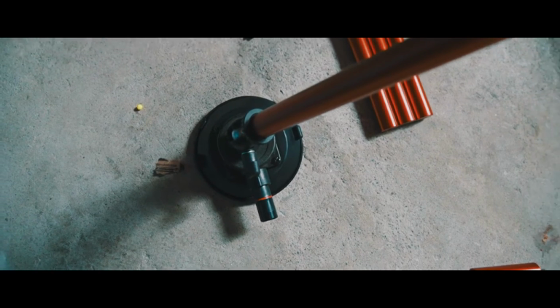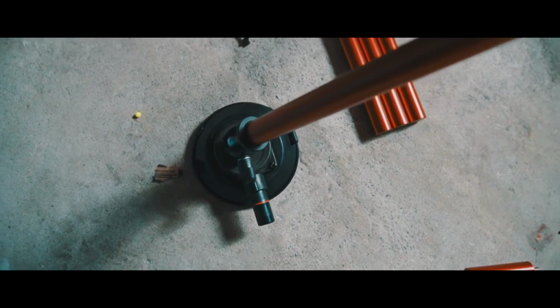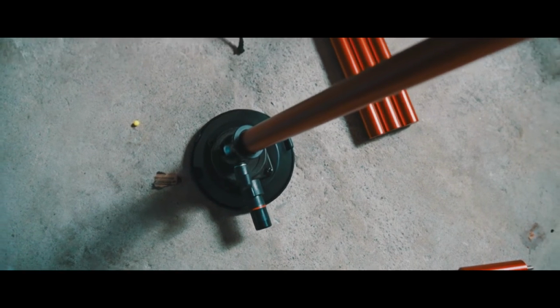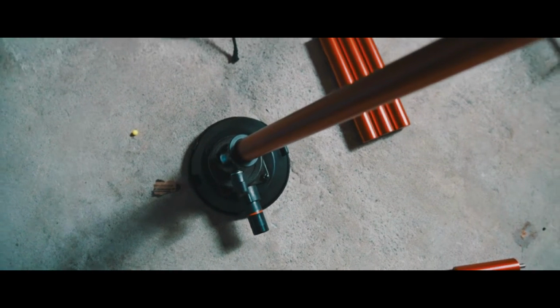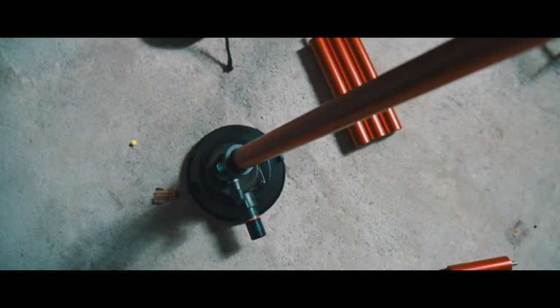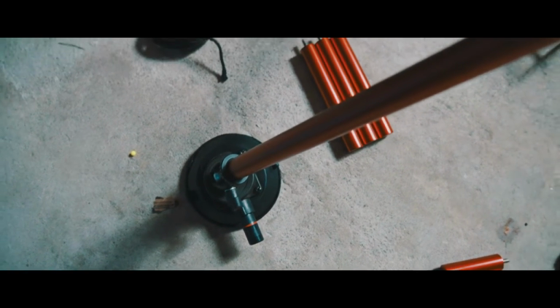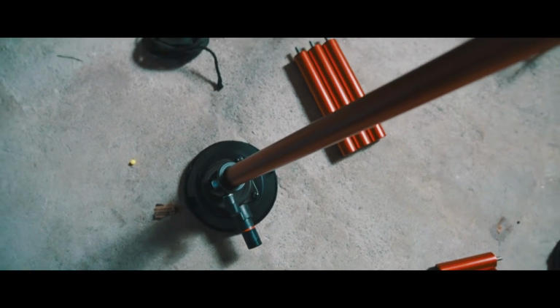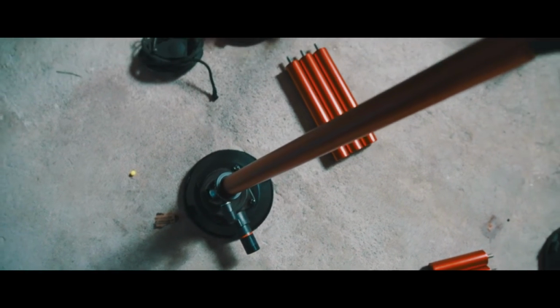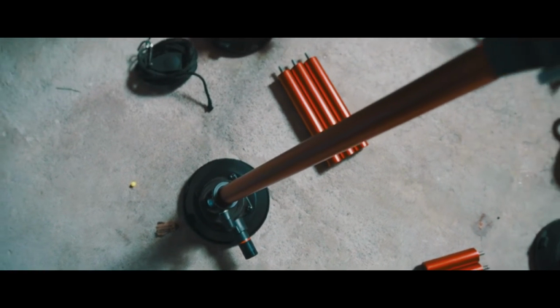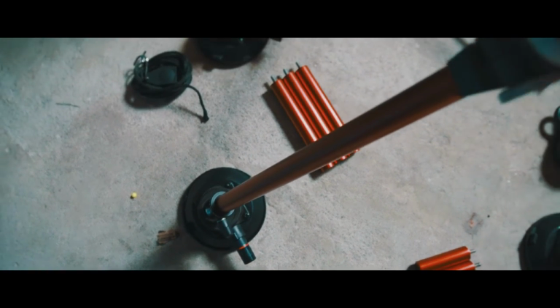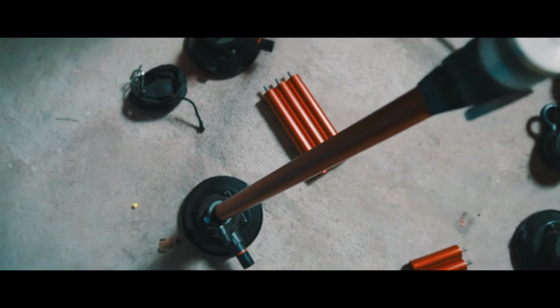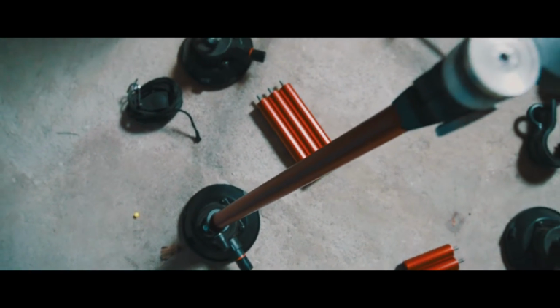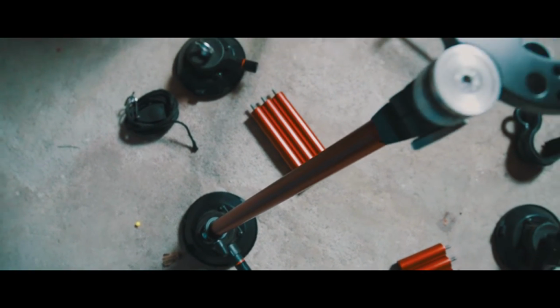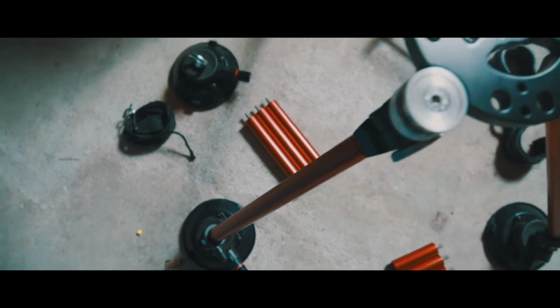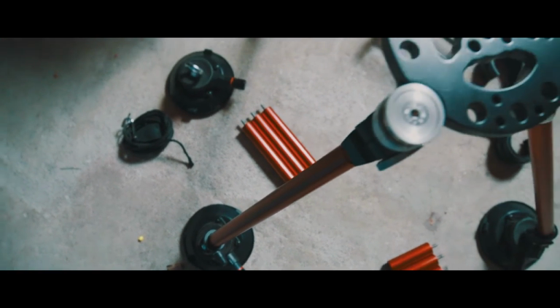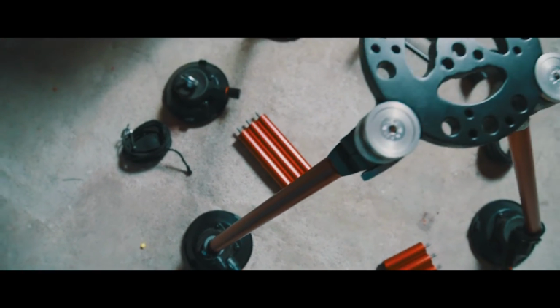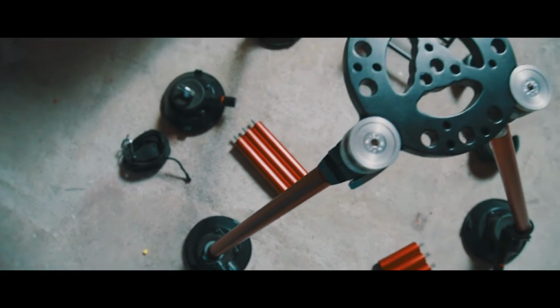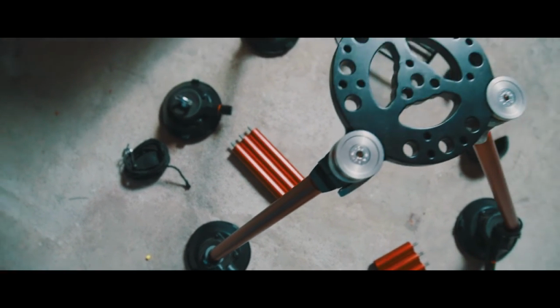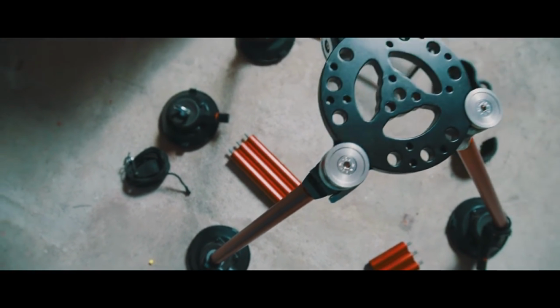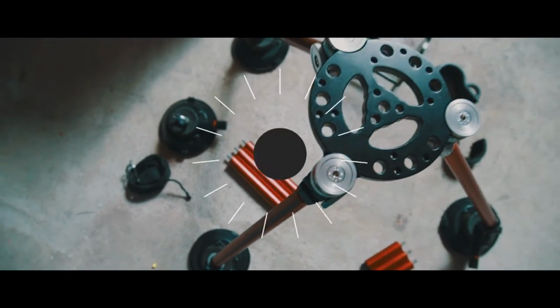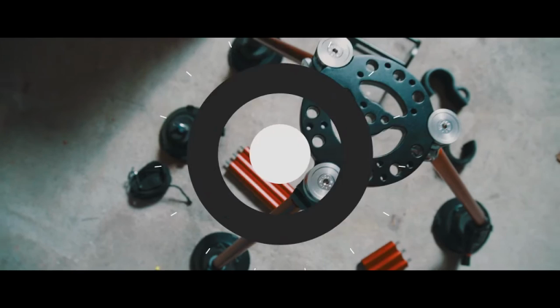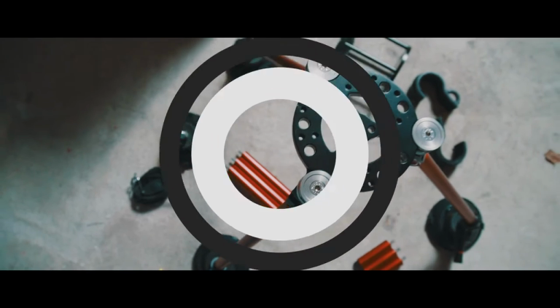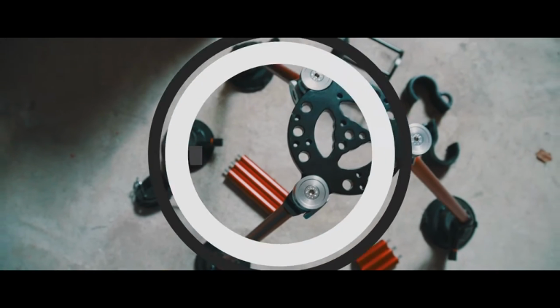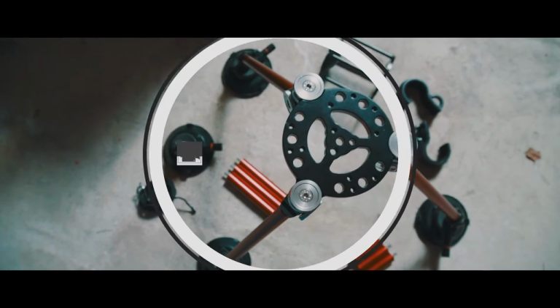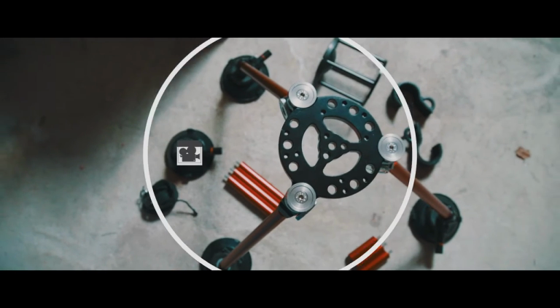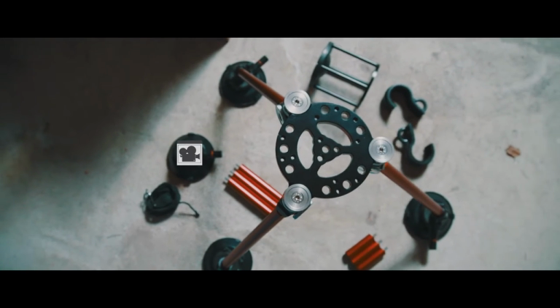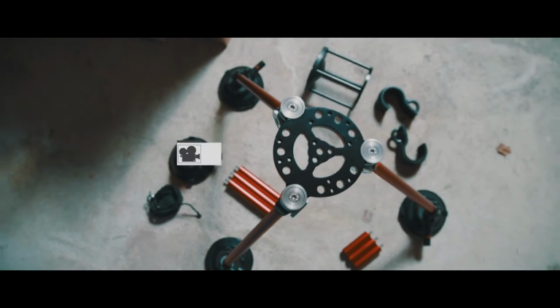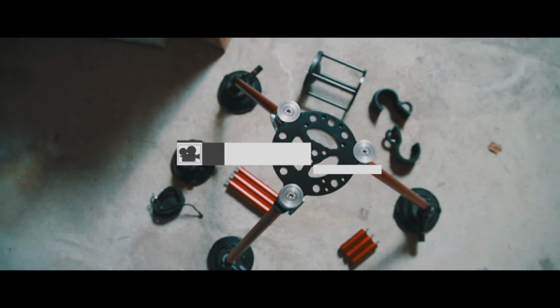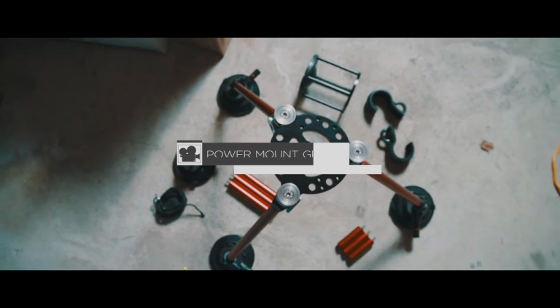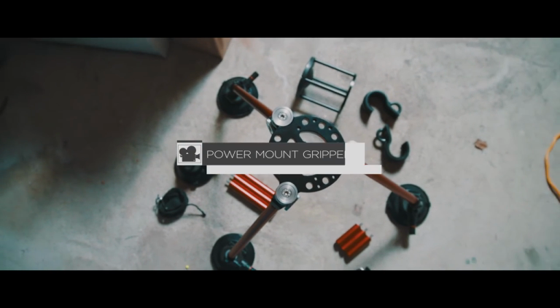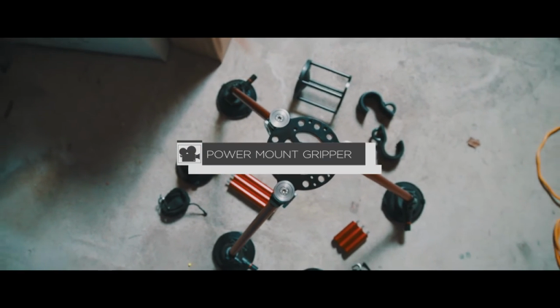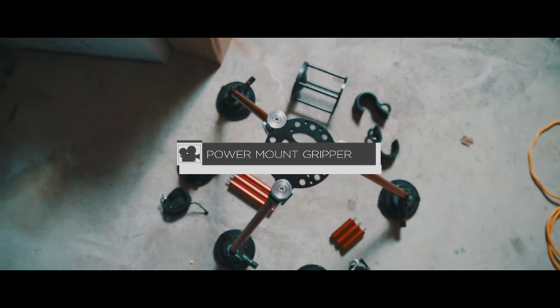Hello everyone, my name is Mike Curry and today we will be taking a look at the Camtree Power Mount Gripper.